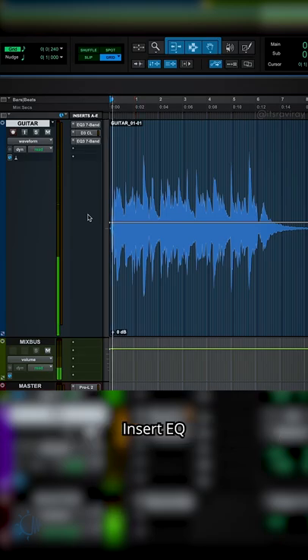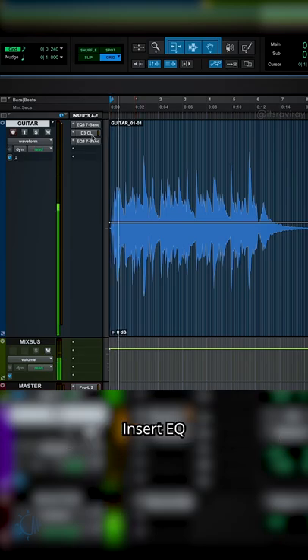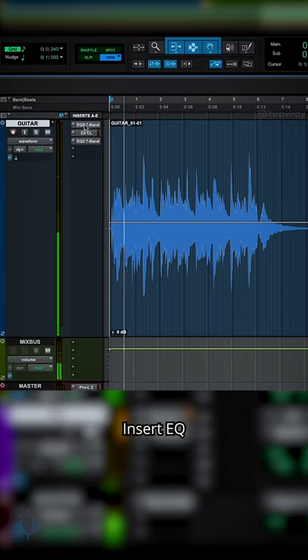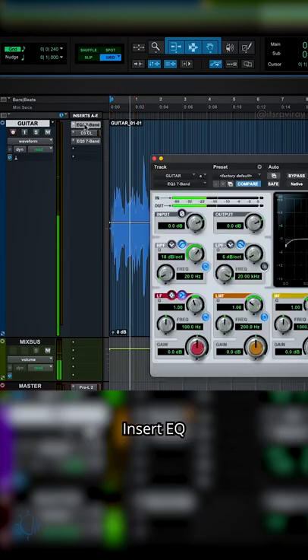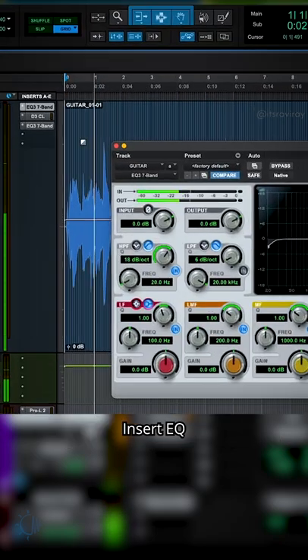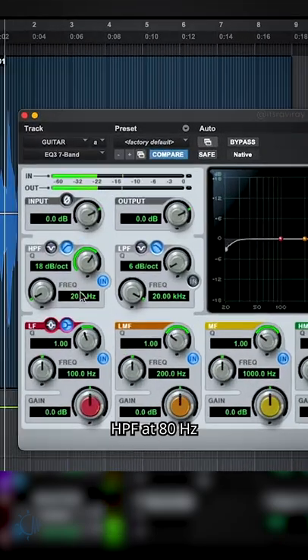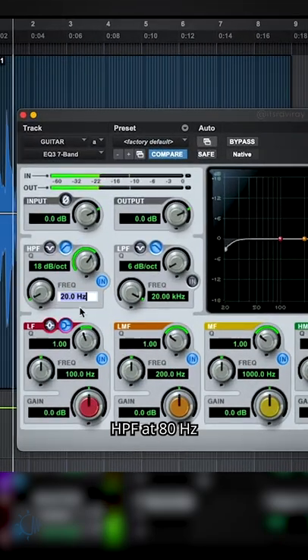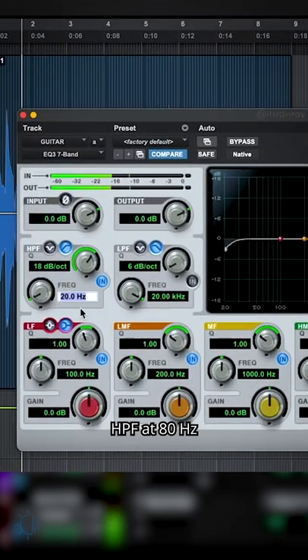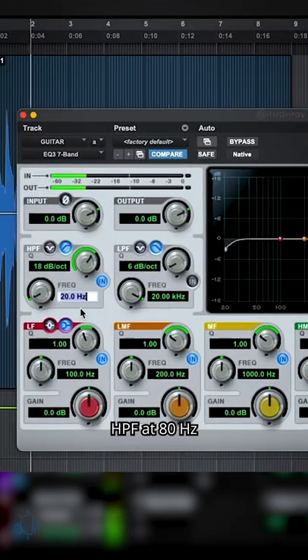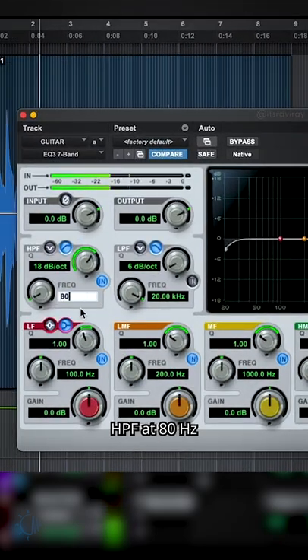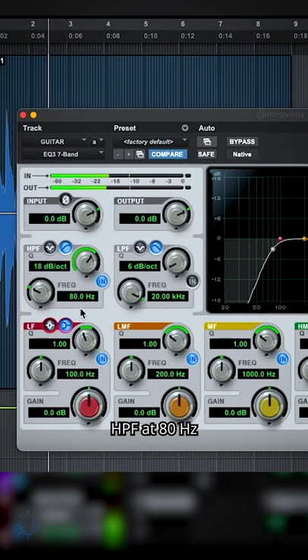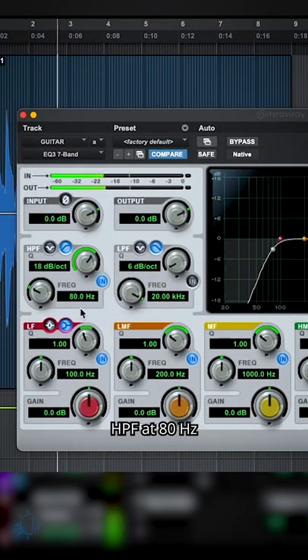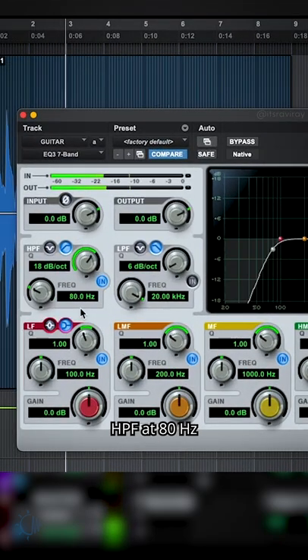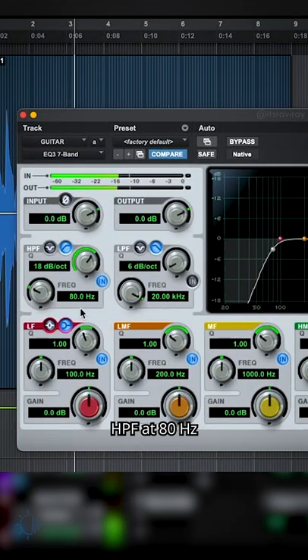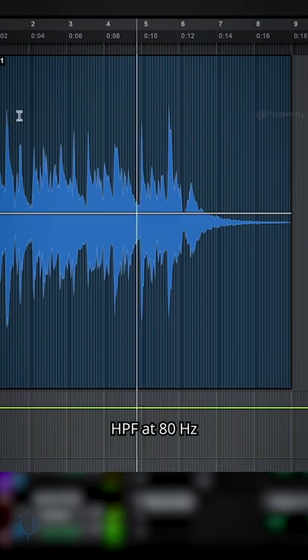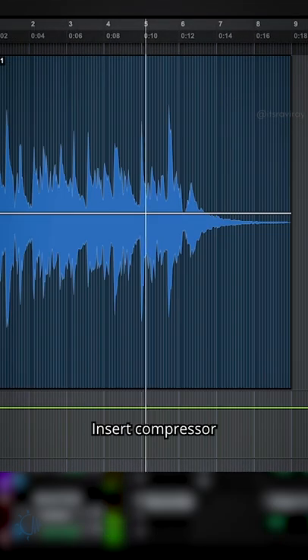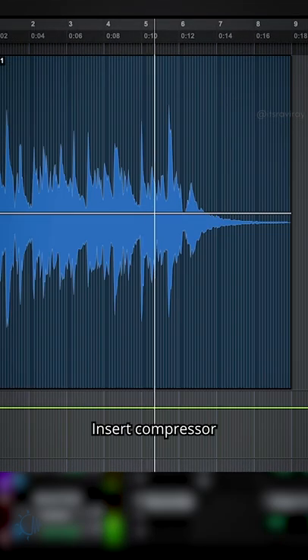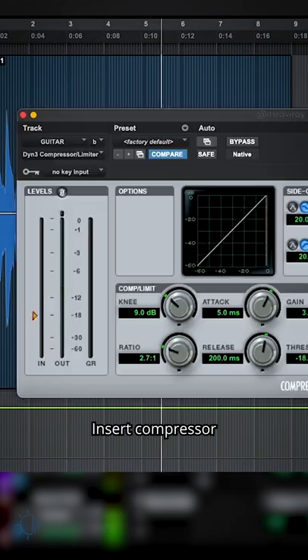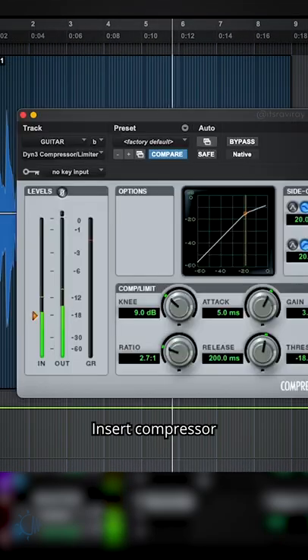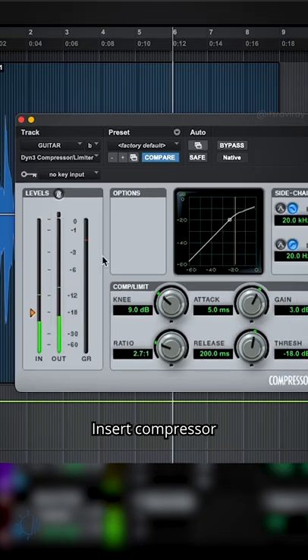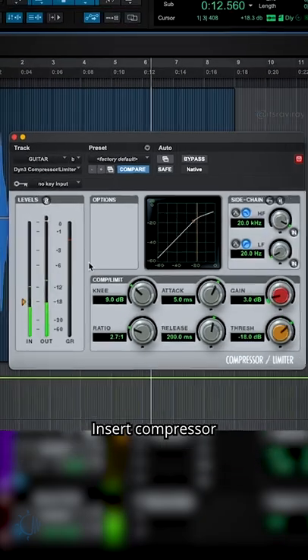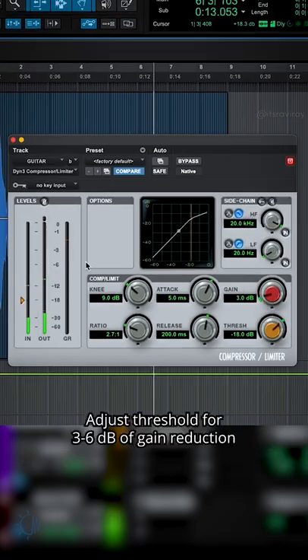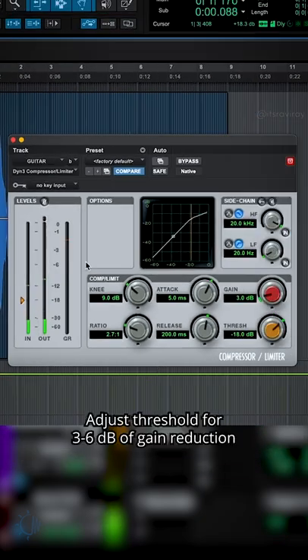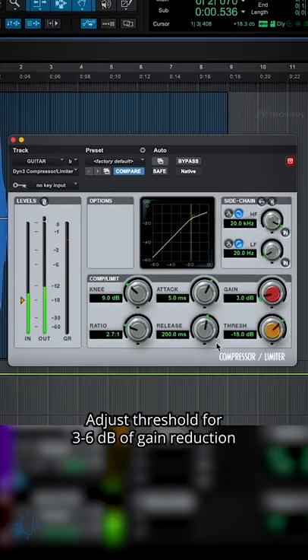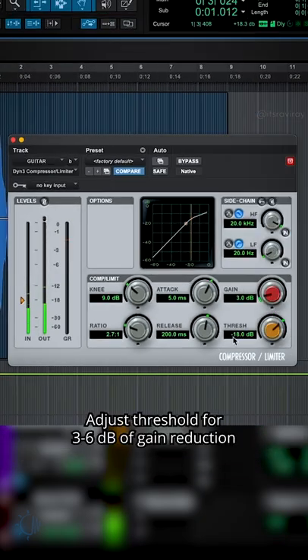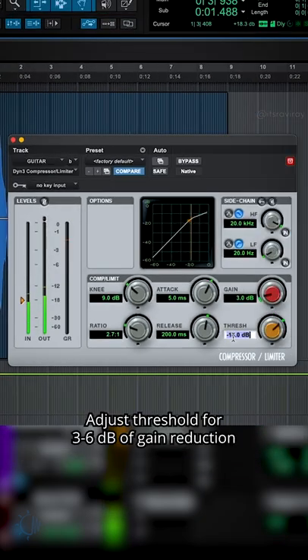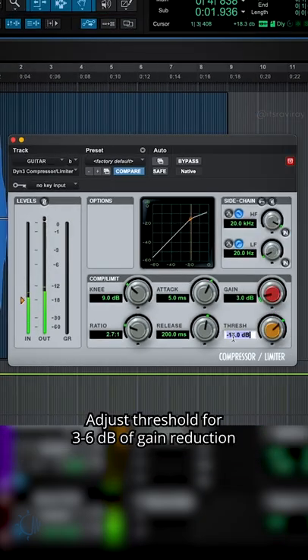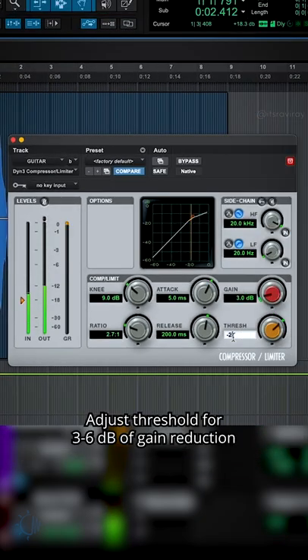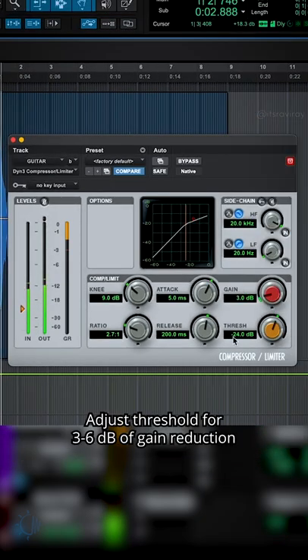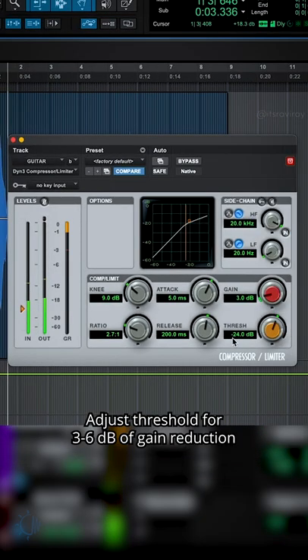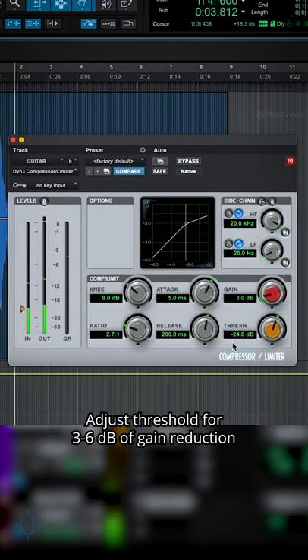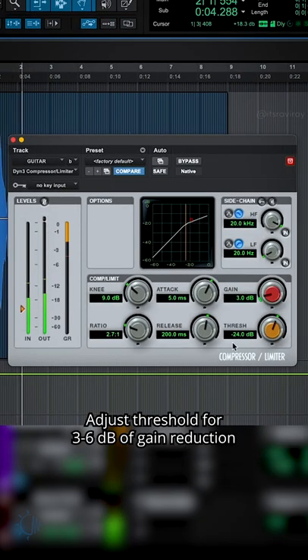Insert an EQ and set a high pass filter at 80 Hz. Then insert a compressor and adjust the threshold for 3 to 6 dB of gain reduction.